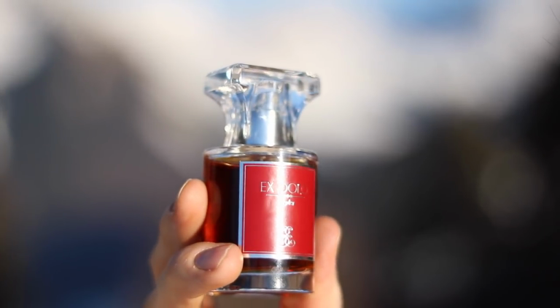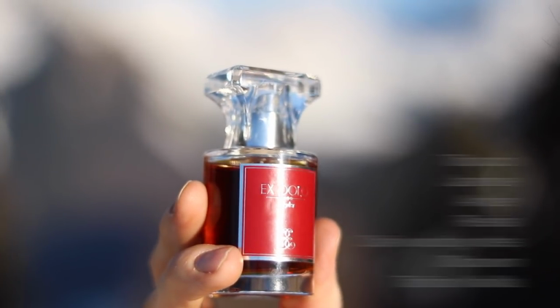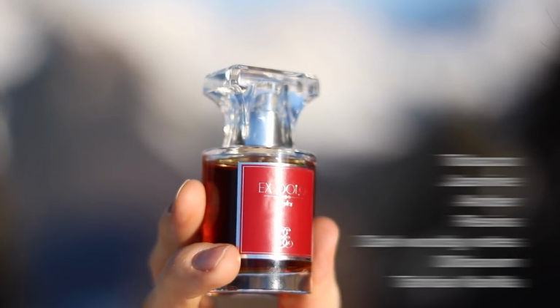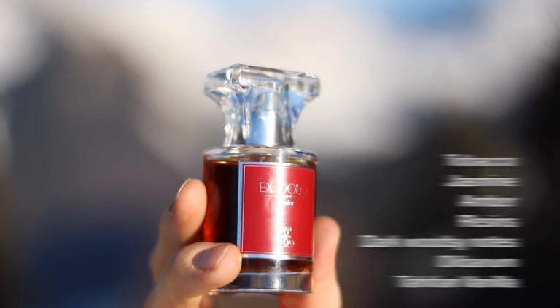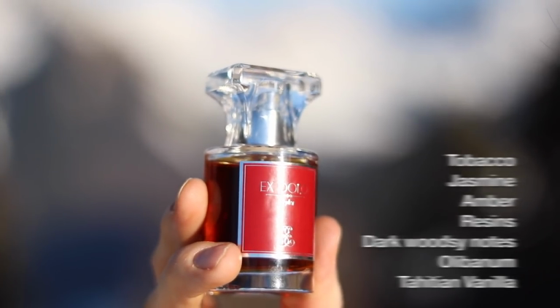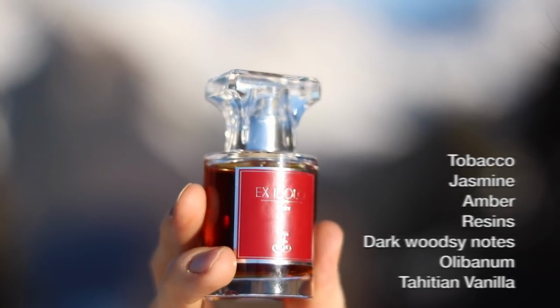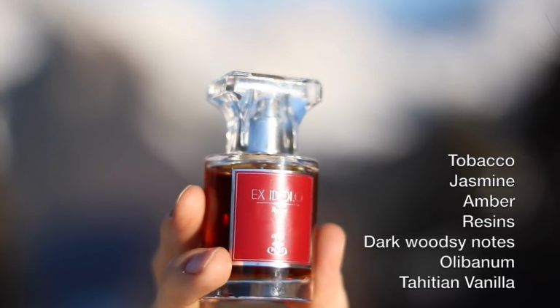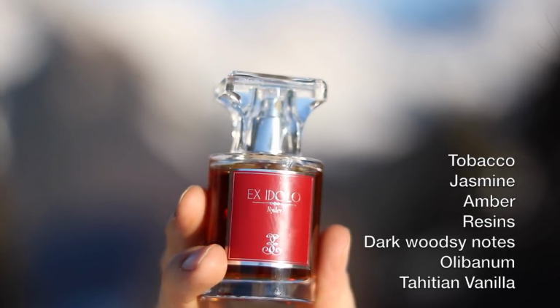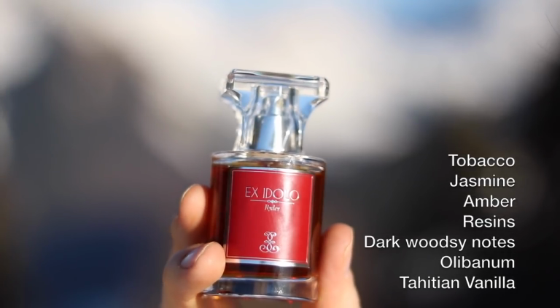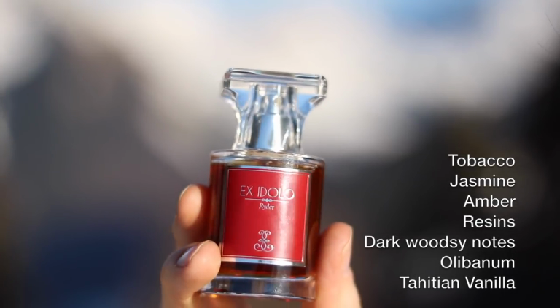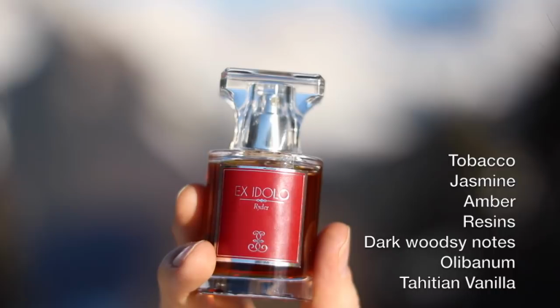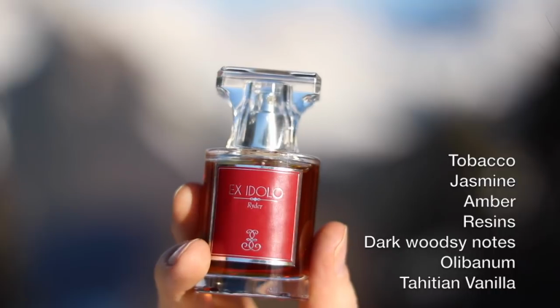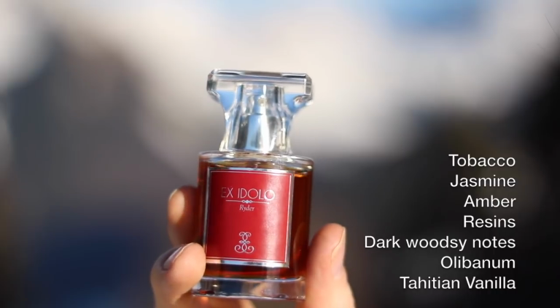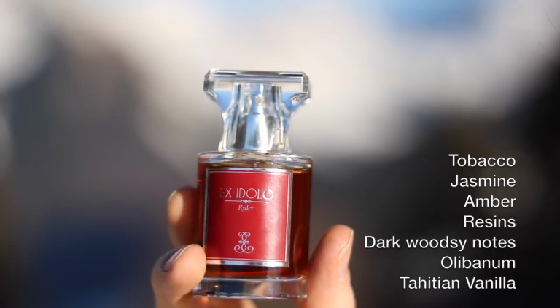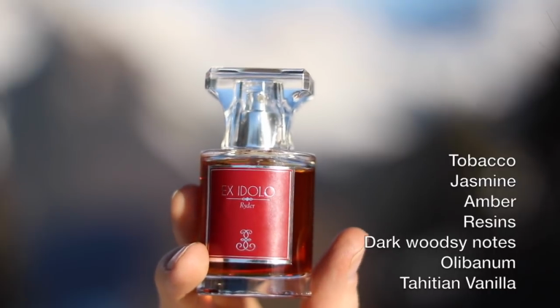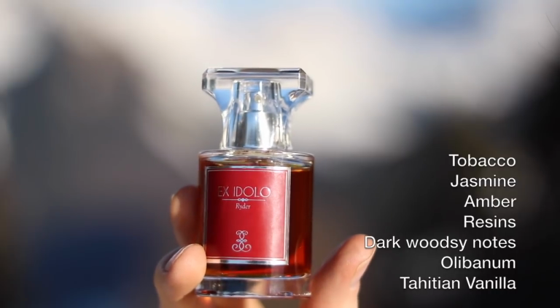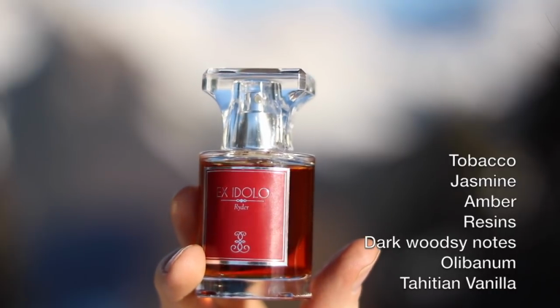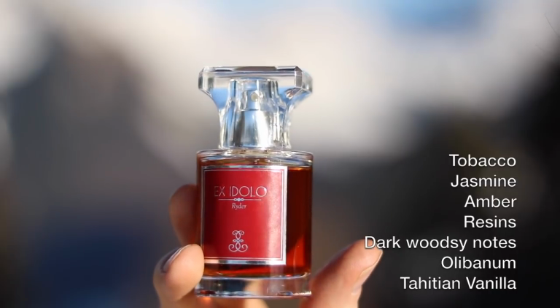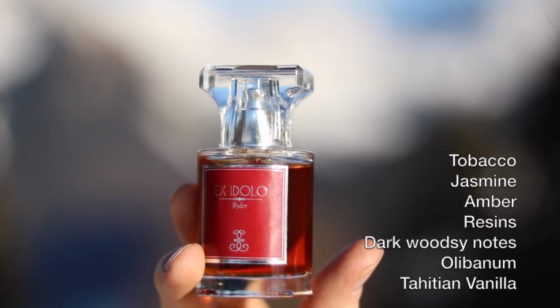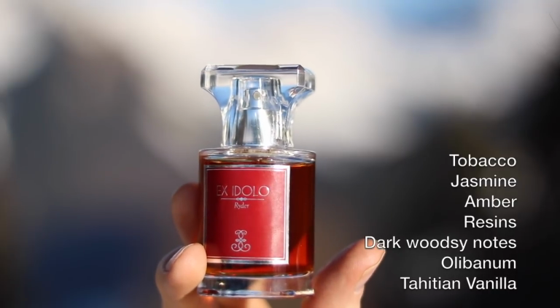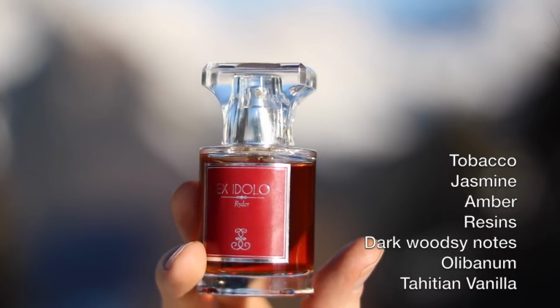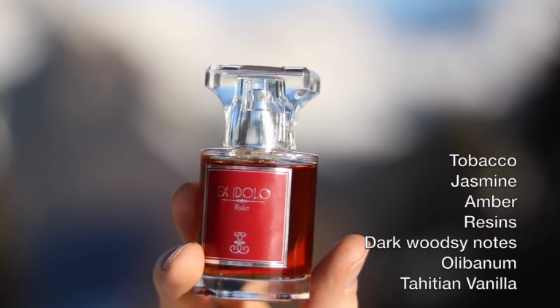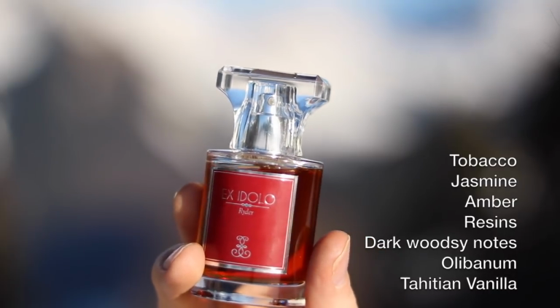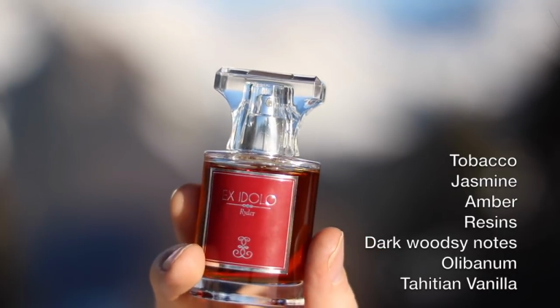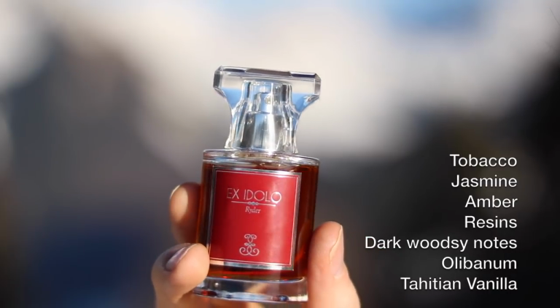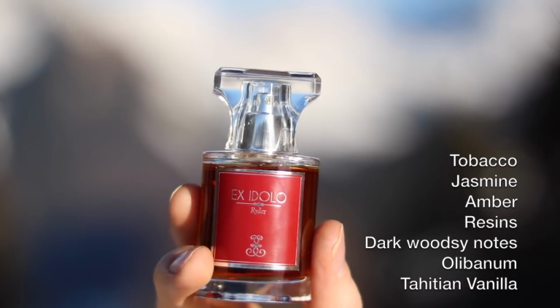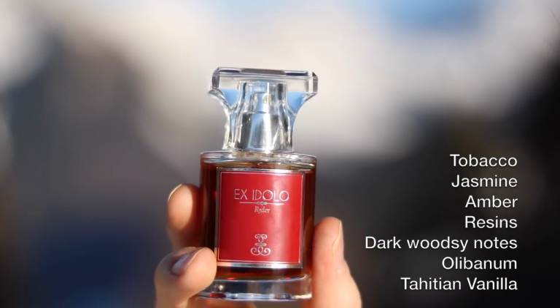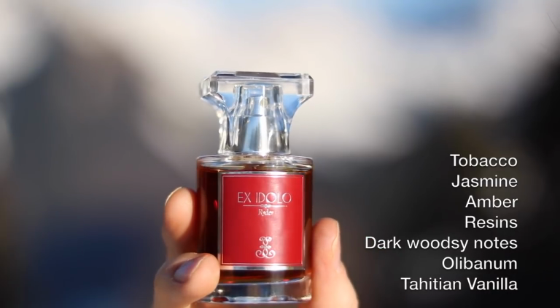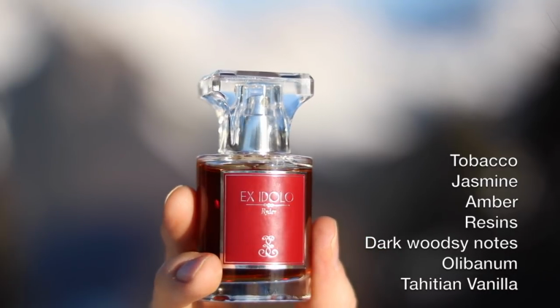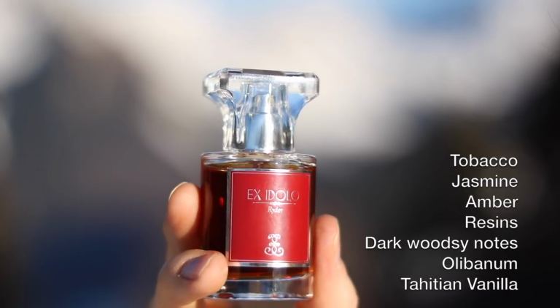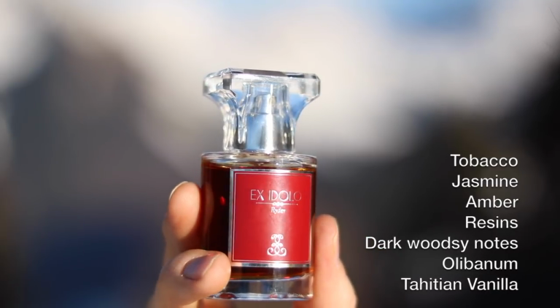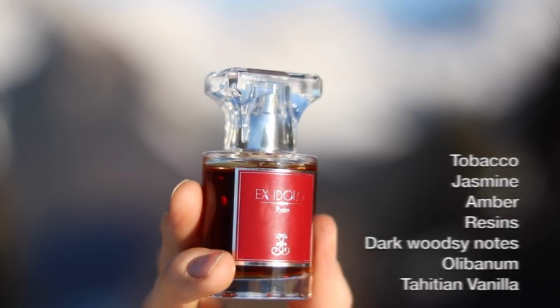Let's have a look at the notes. We have tobacco, amber, resins, dark woodsy notes, olibanum, and Tahitian vanilla.